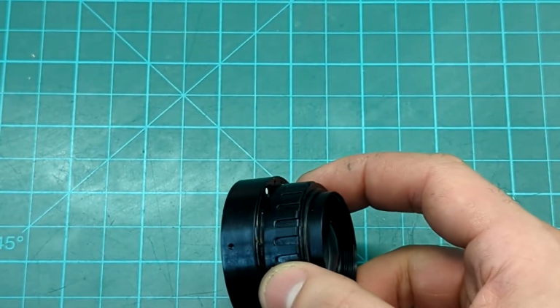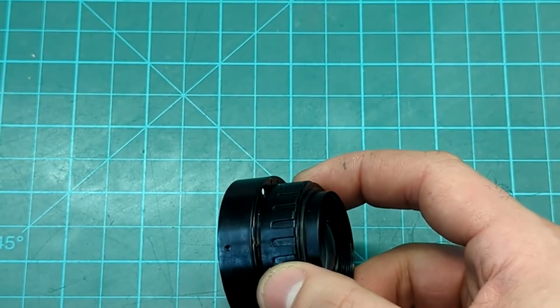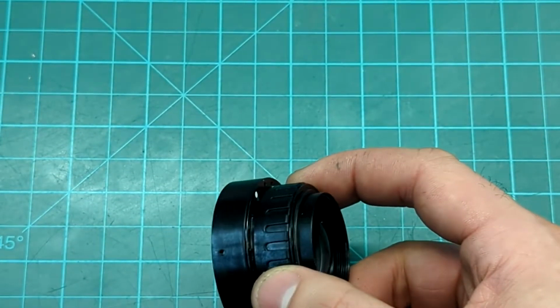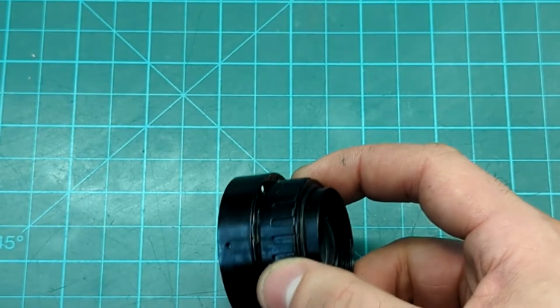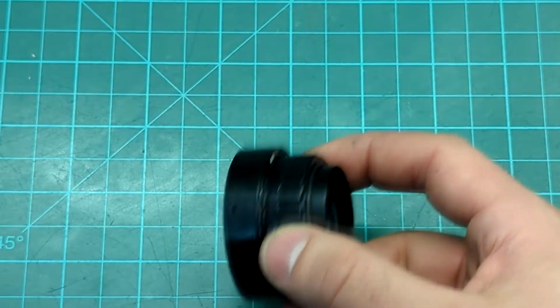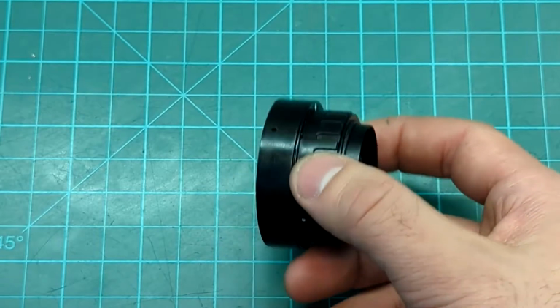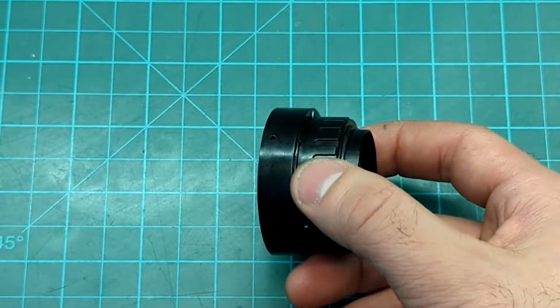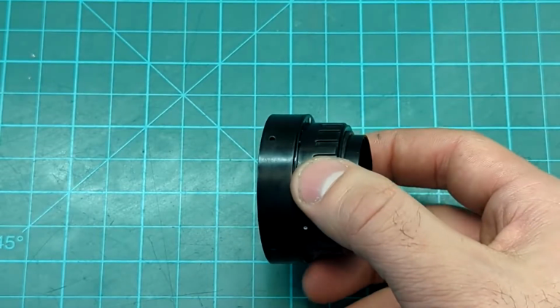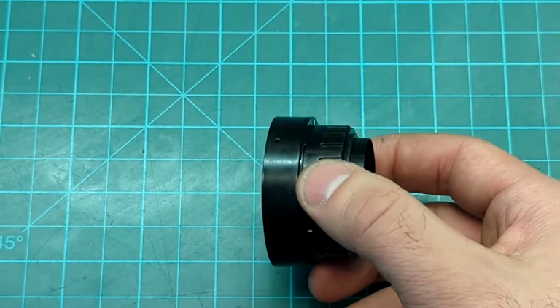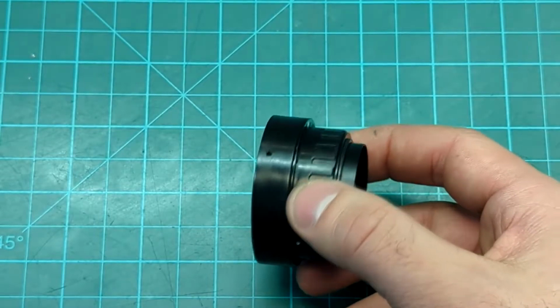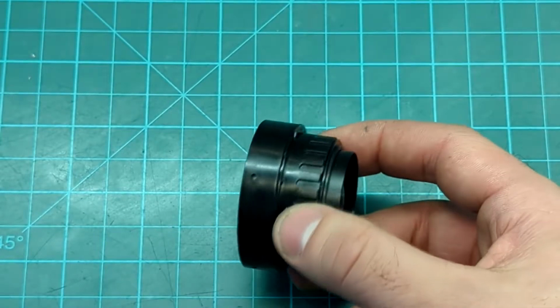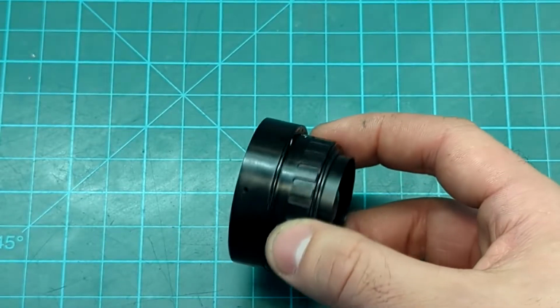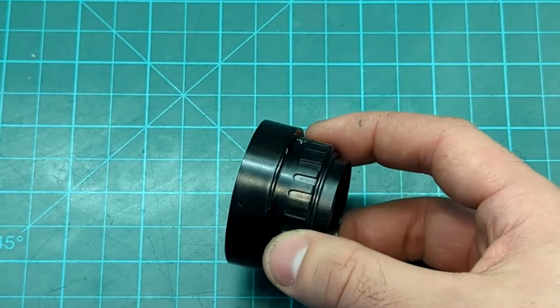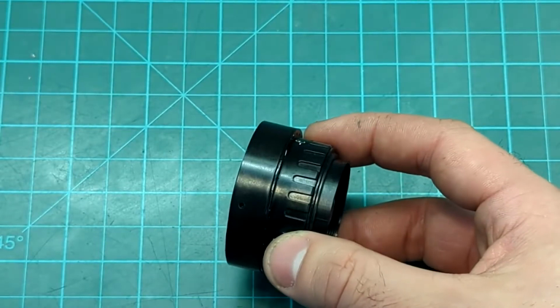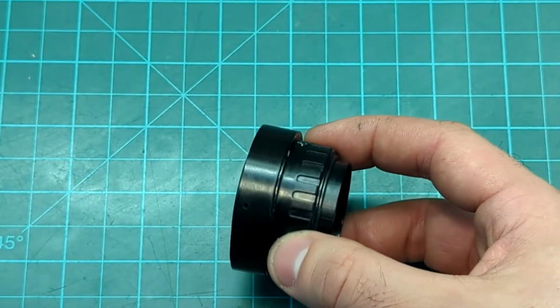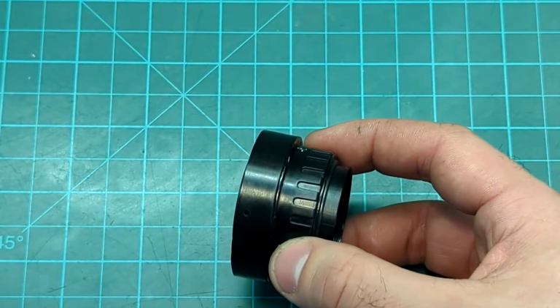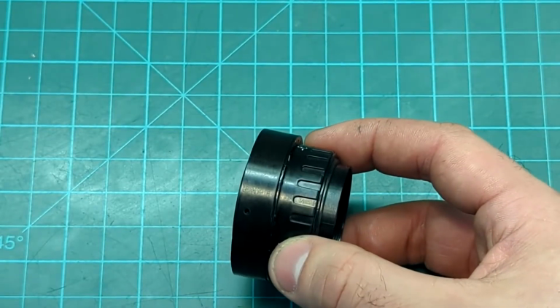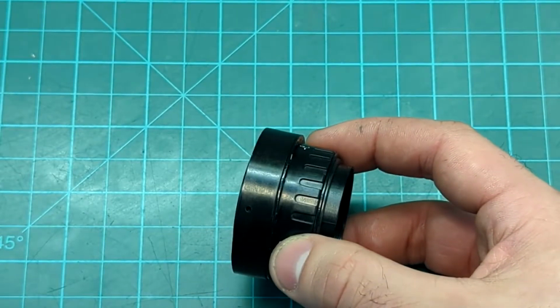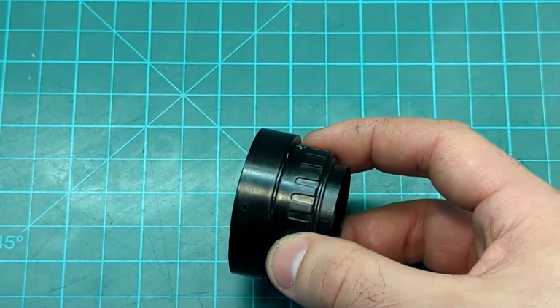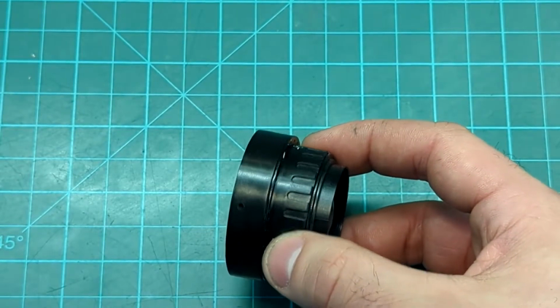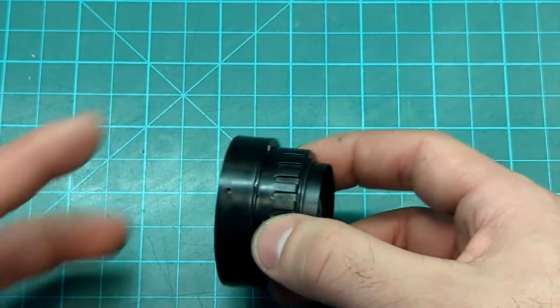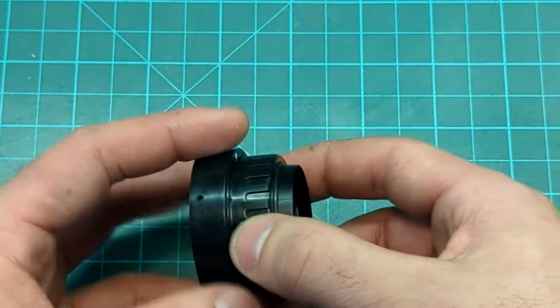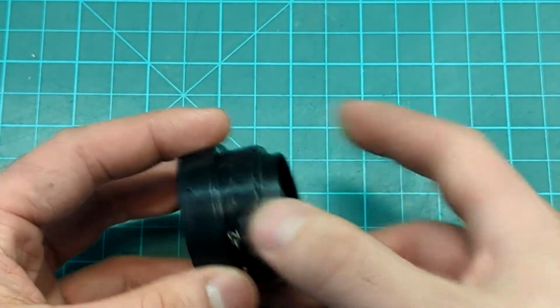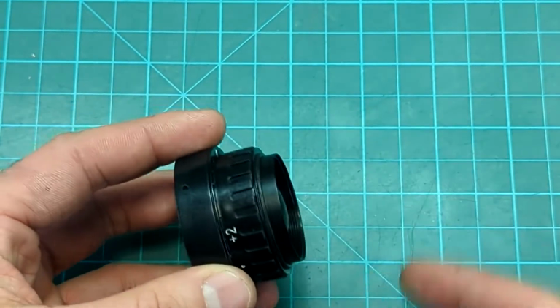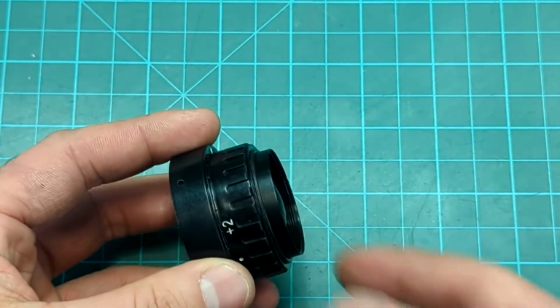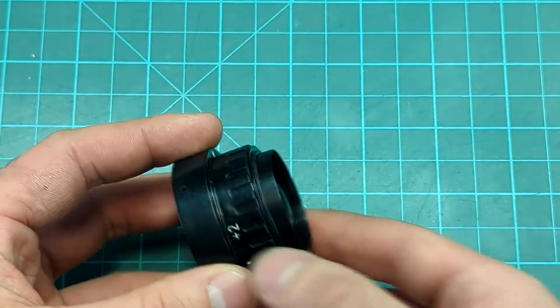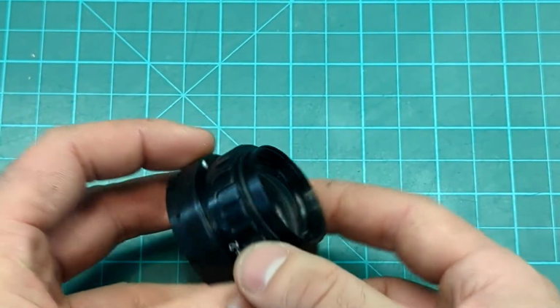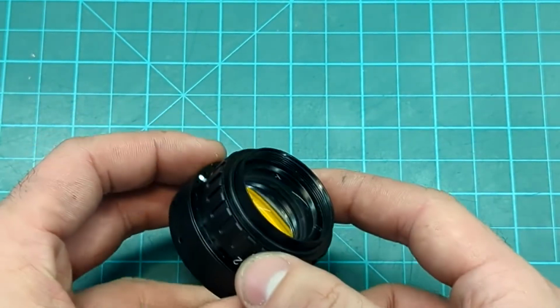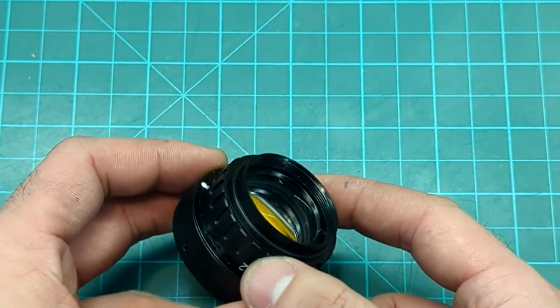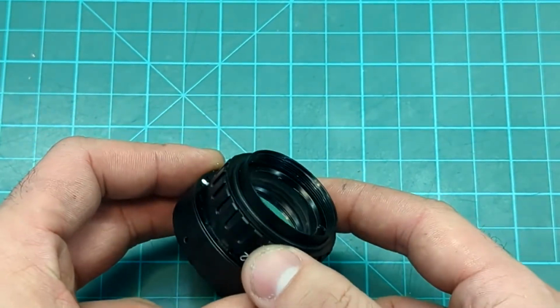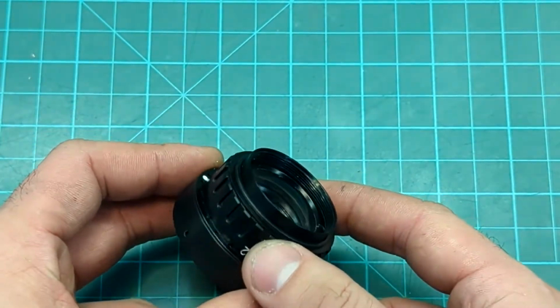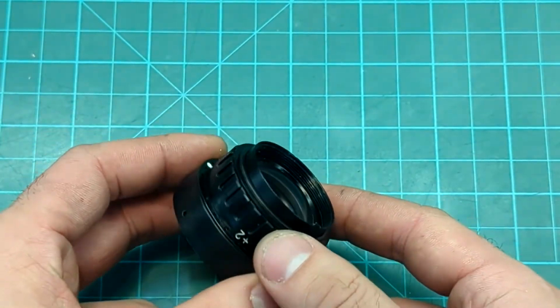During inspection we found a lot of other problems, one of which is that this eyepiece leaked.